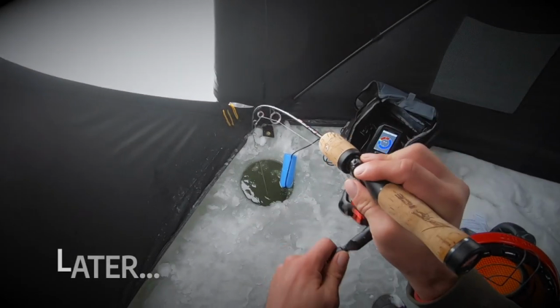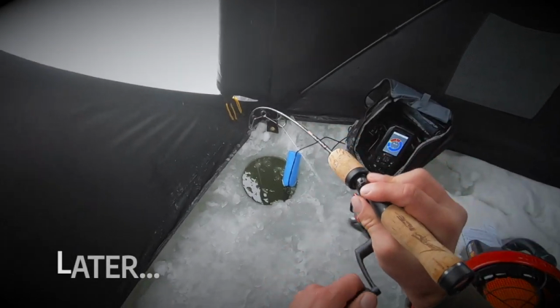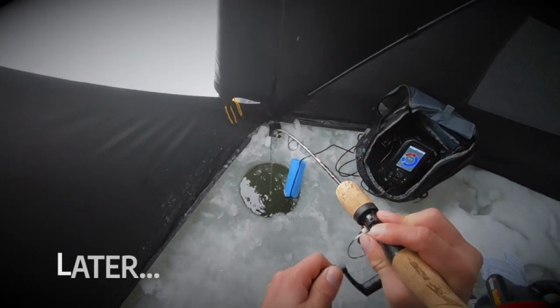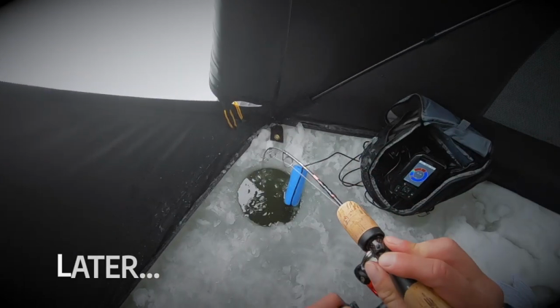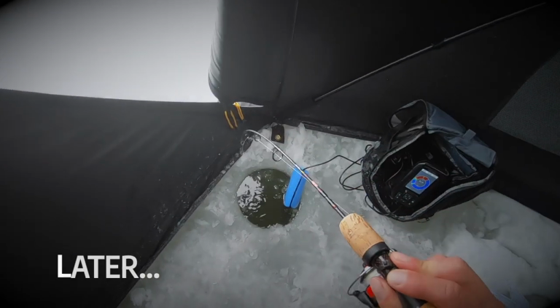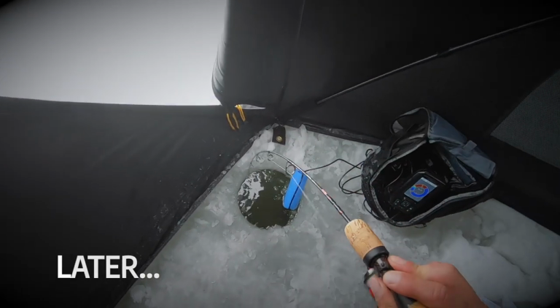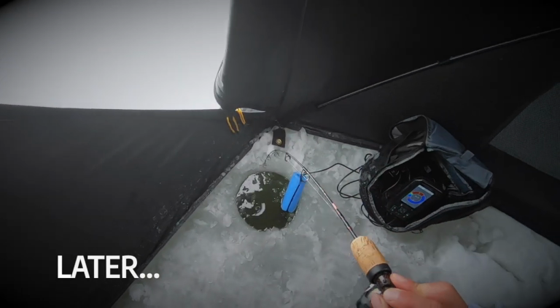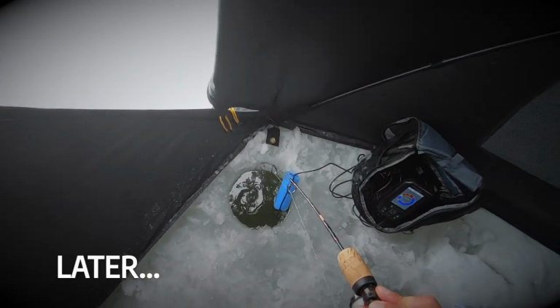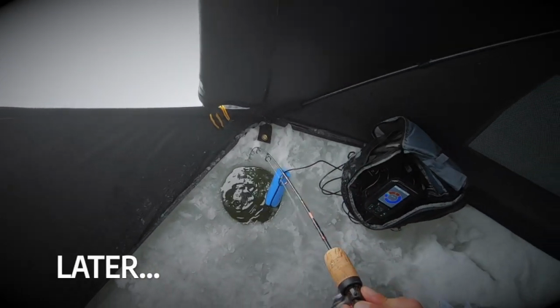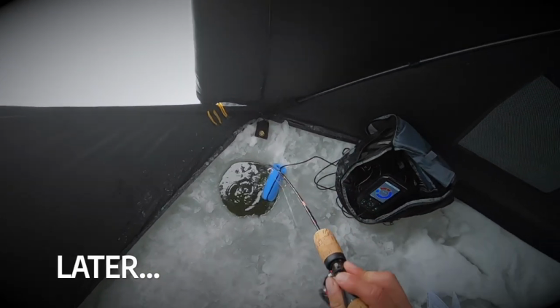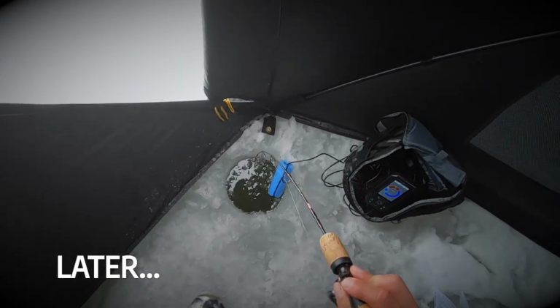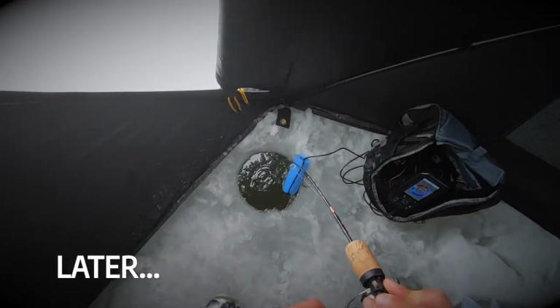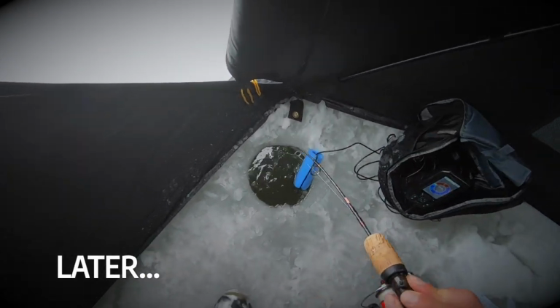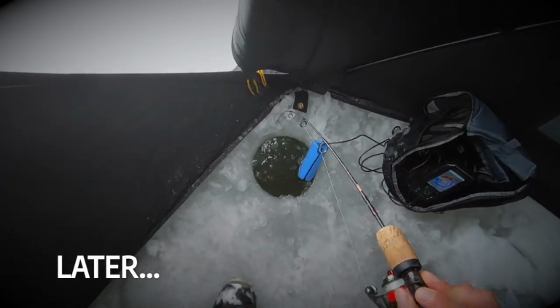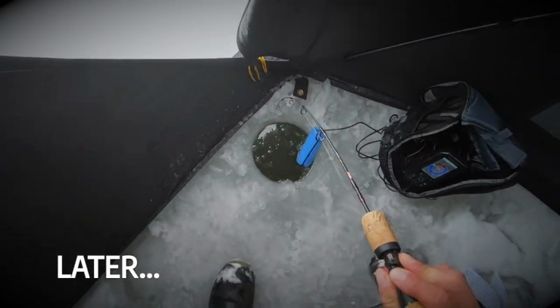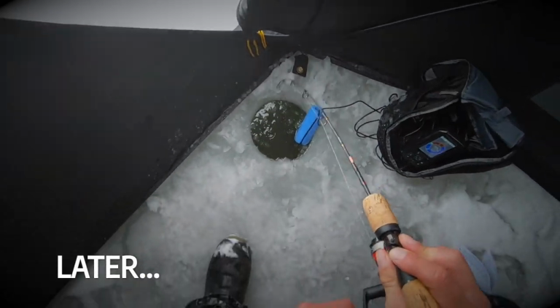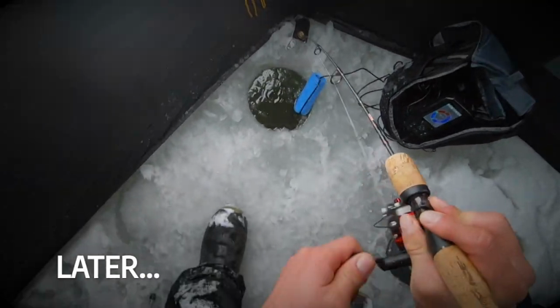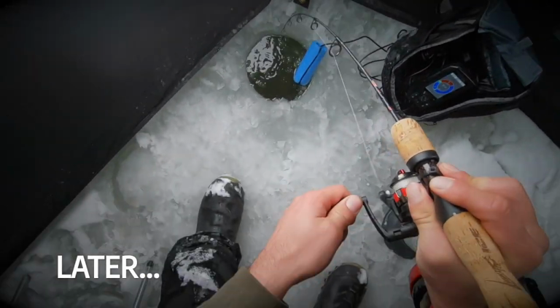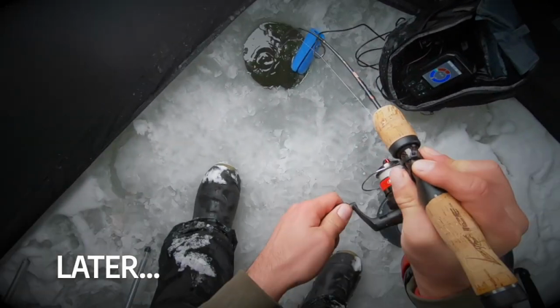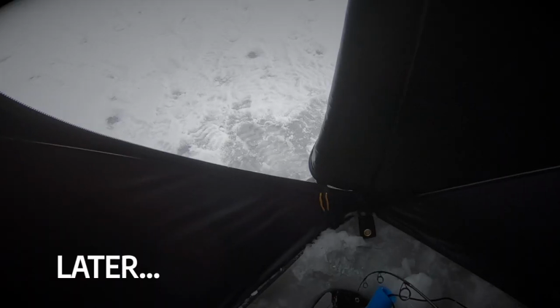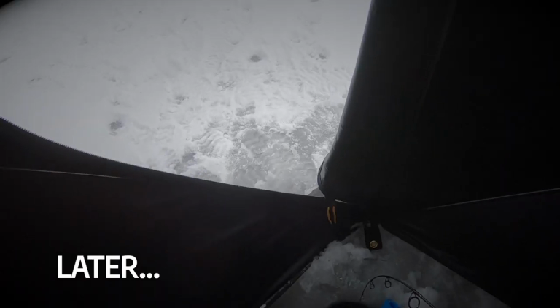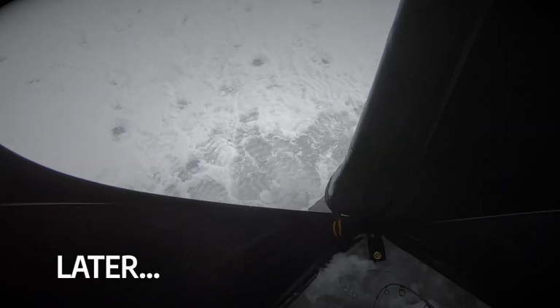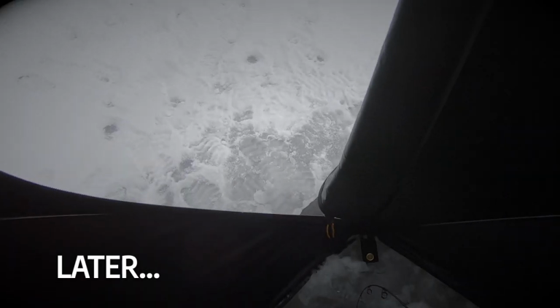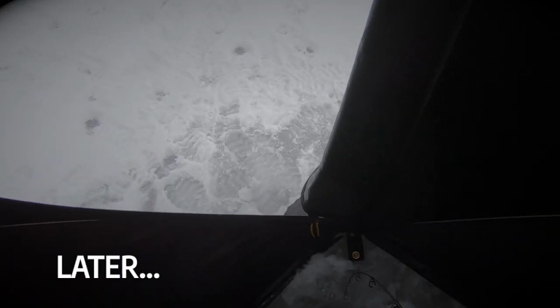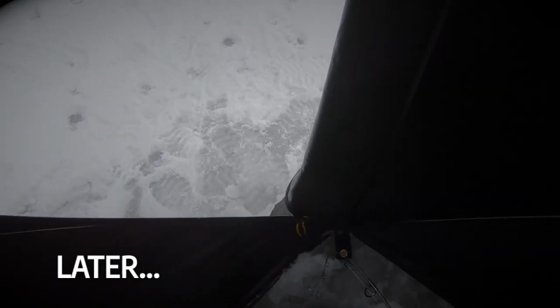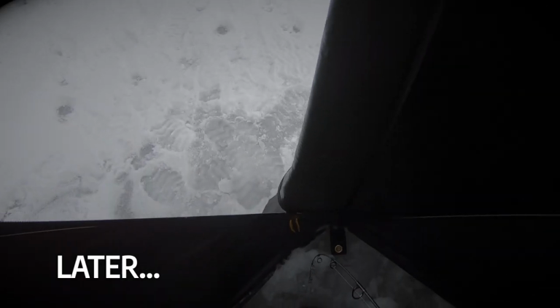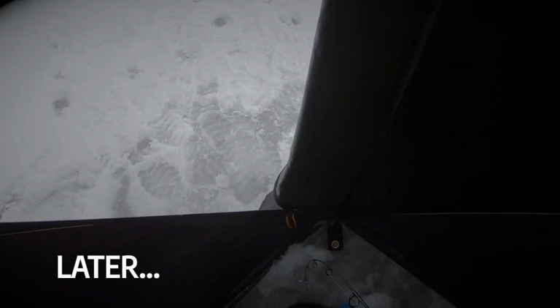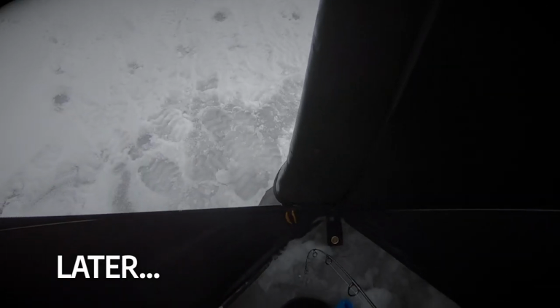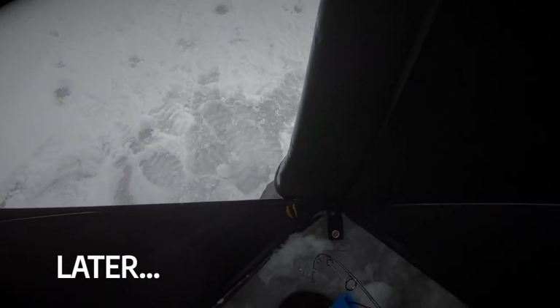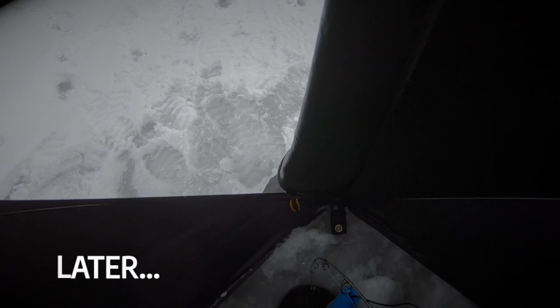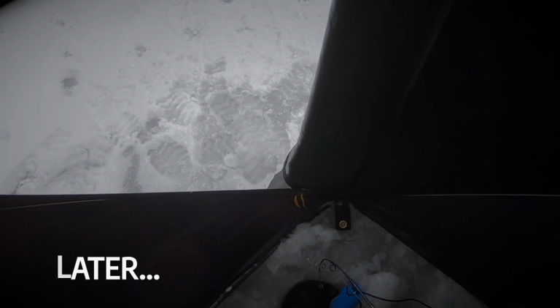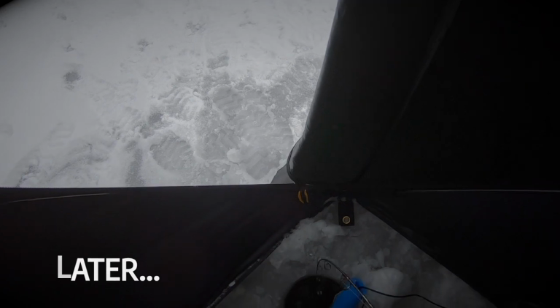There we go. He took it. It might be a good fish.